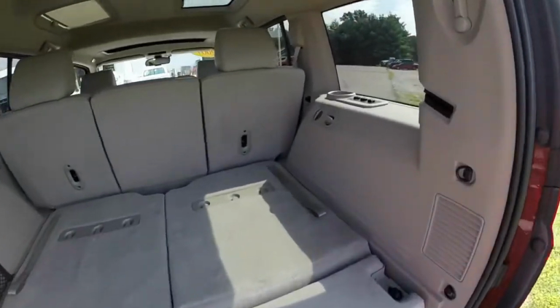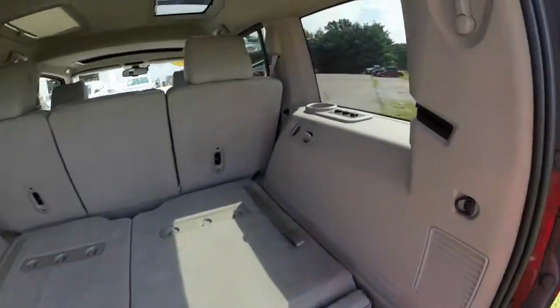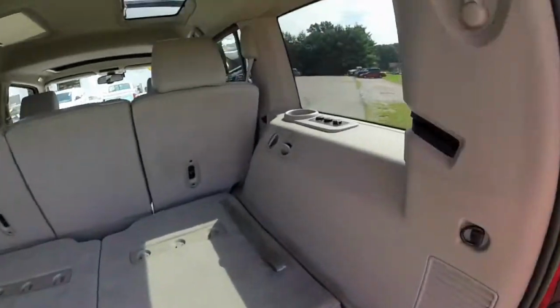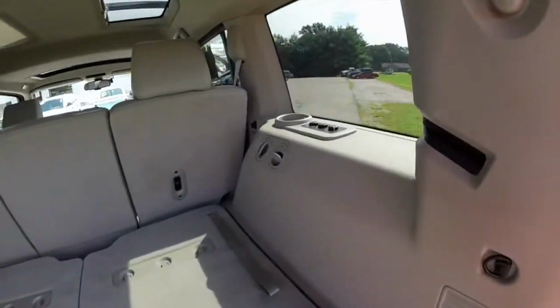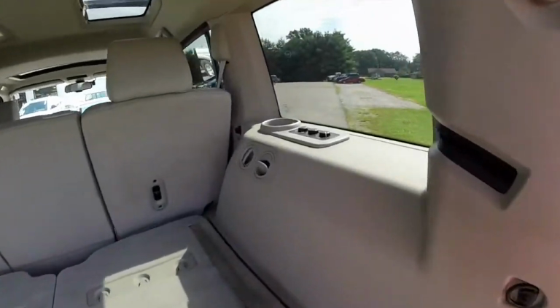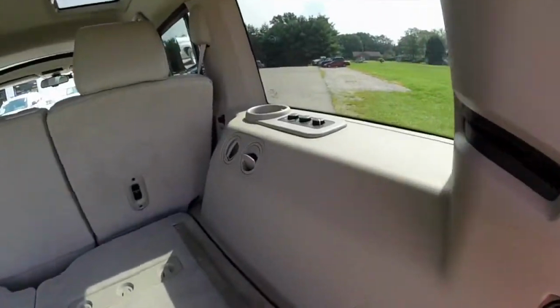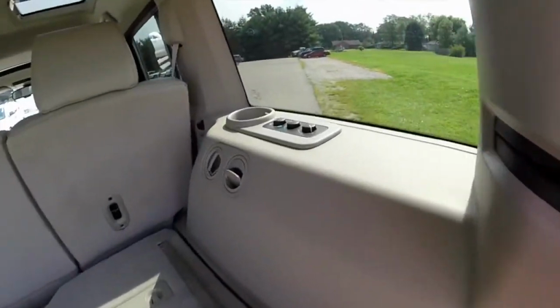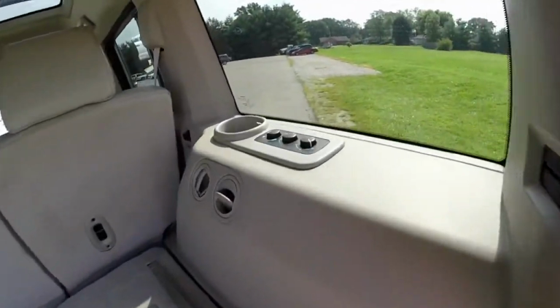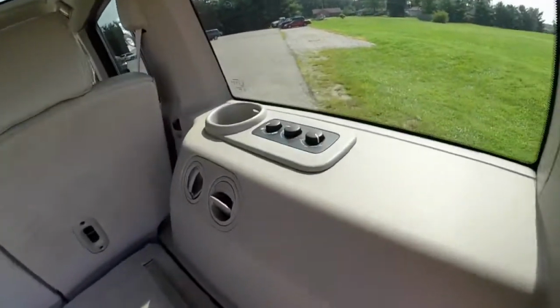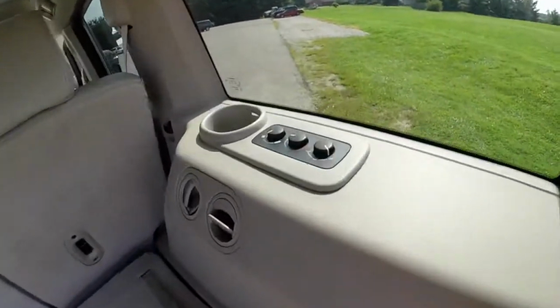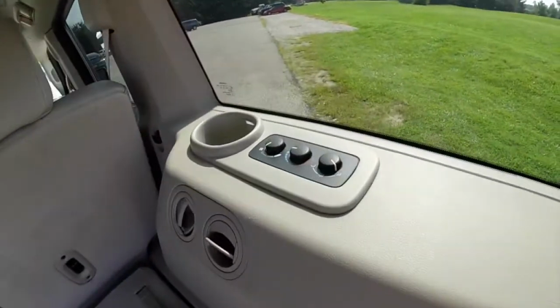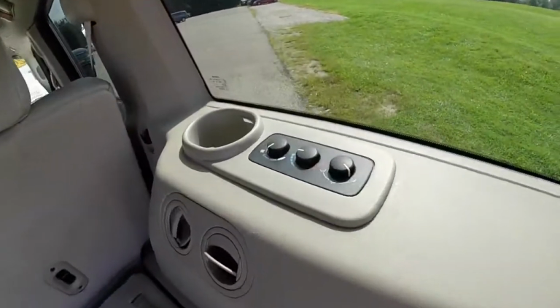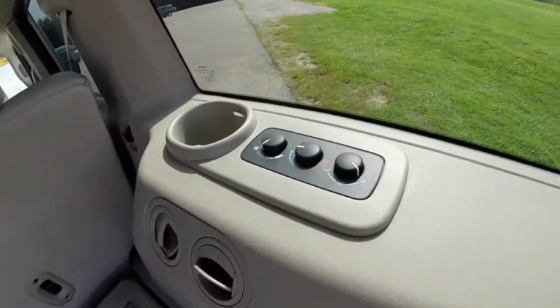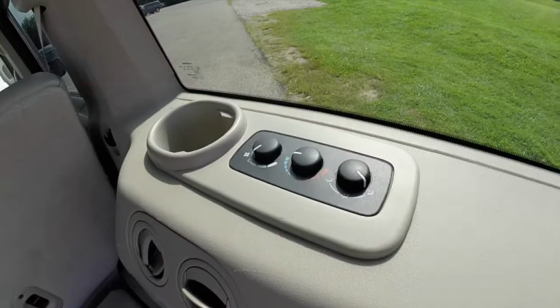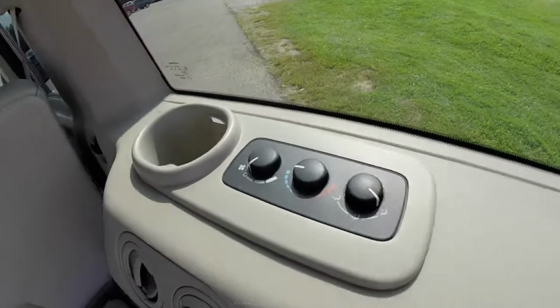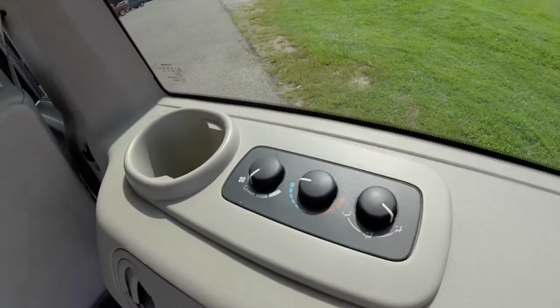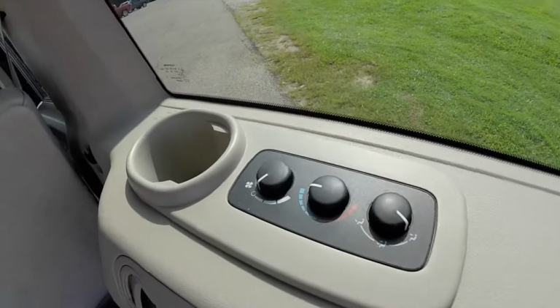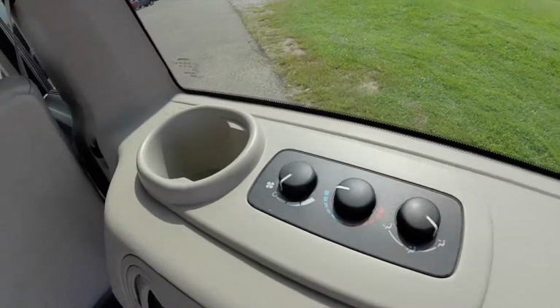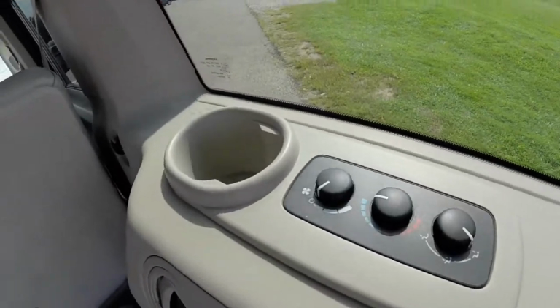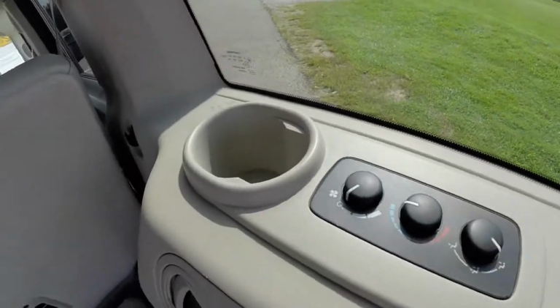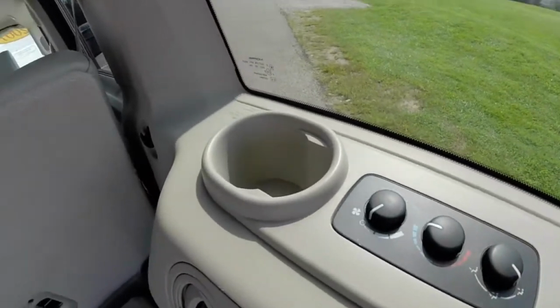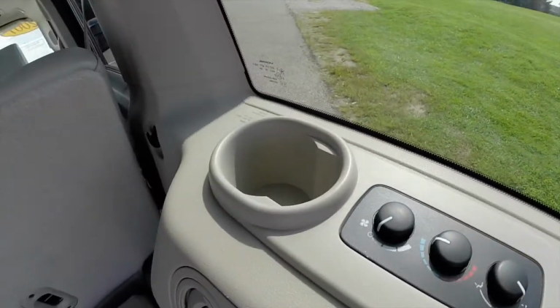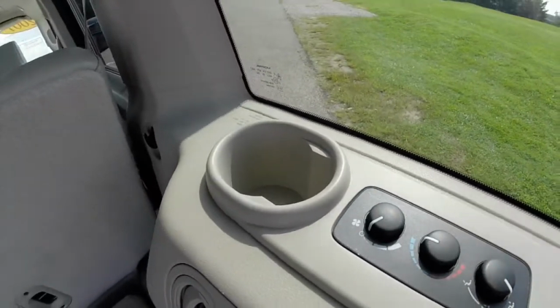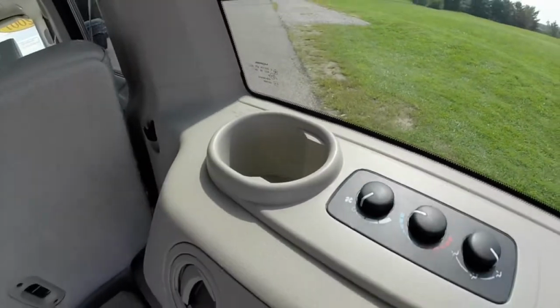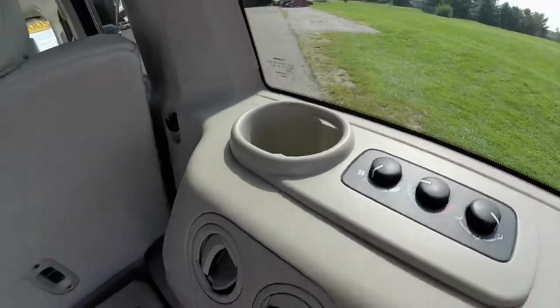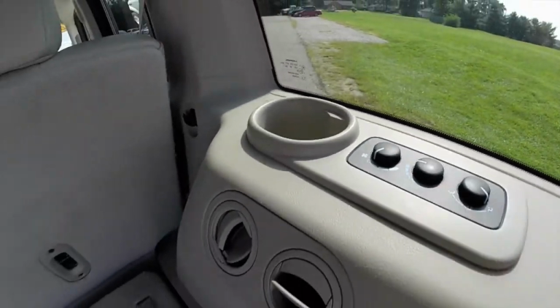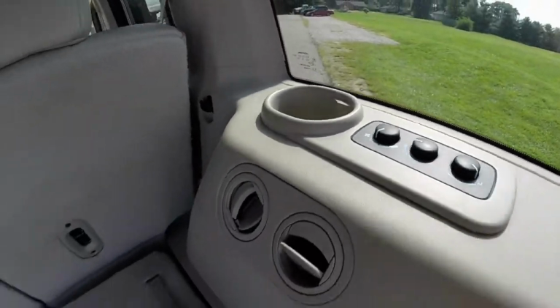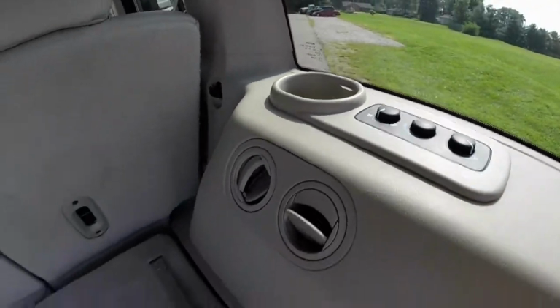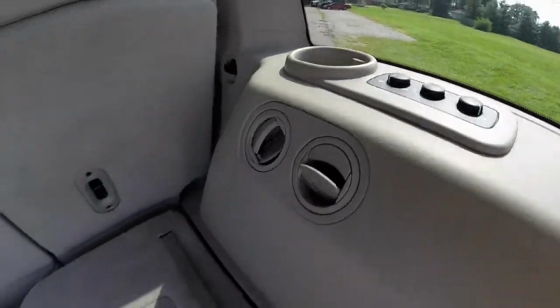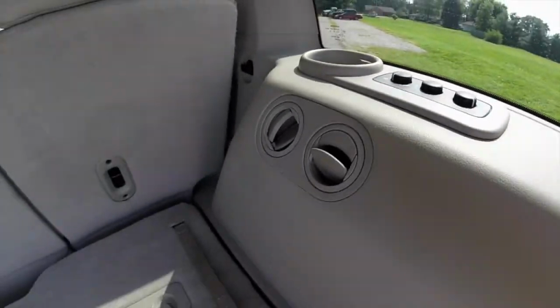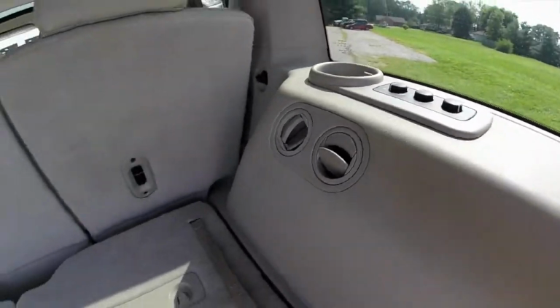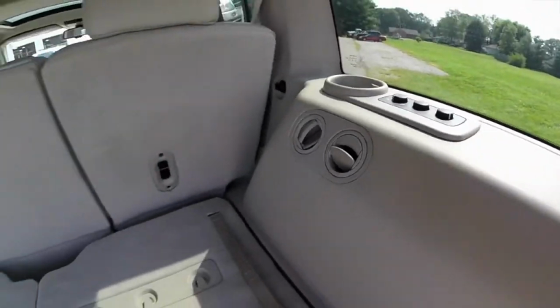To give you a little bit better view of the air controls back here — cup holders and air vents.